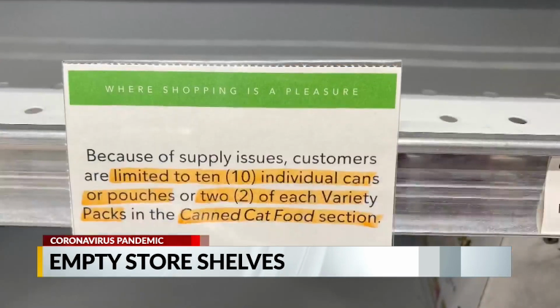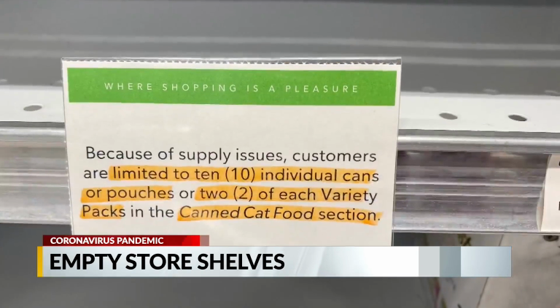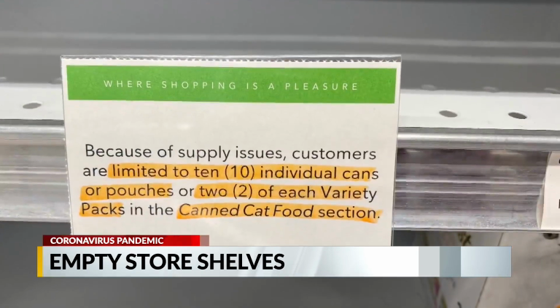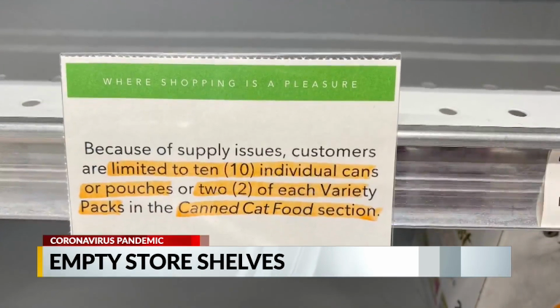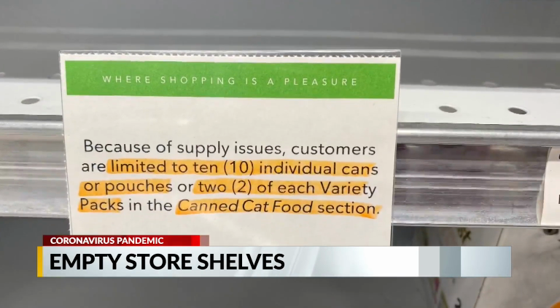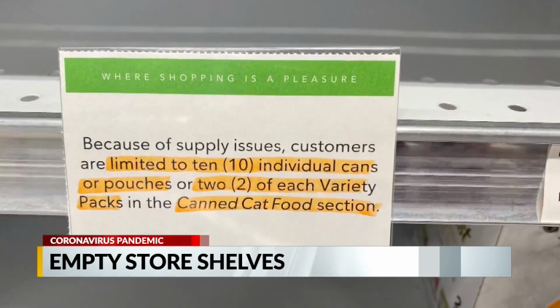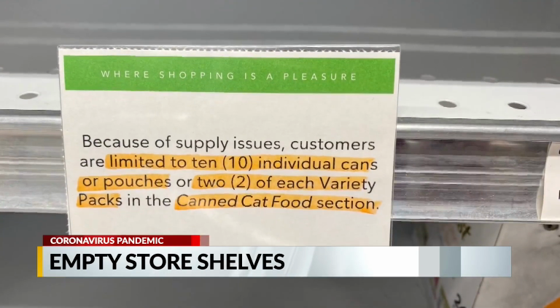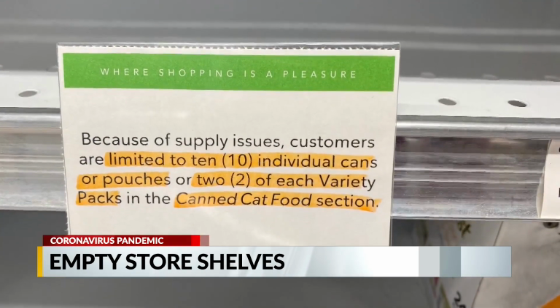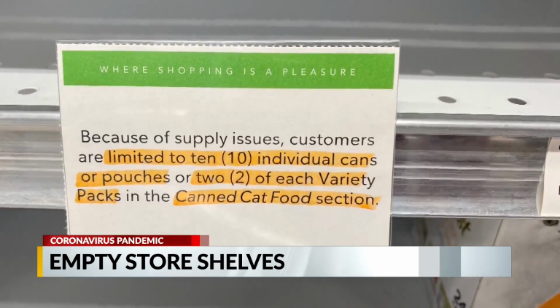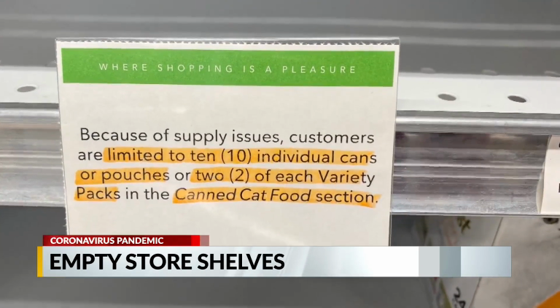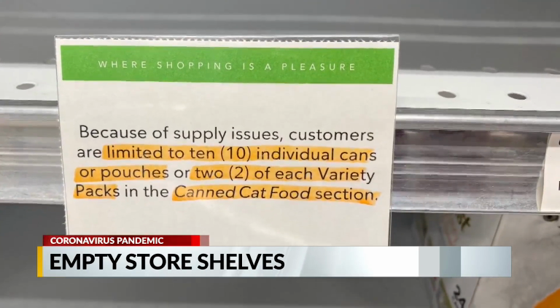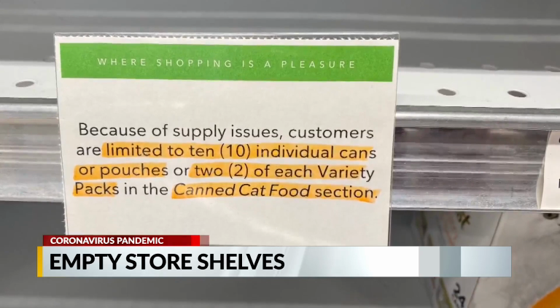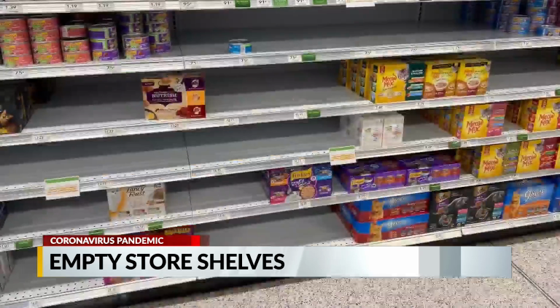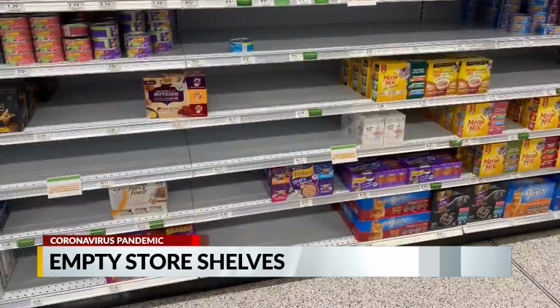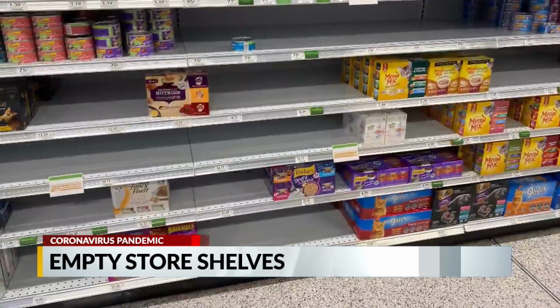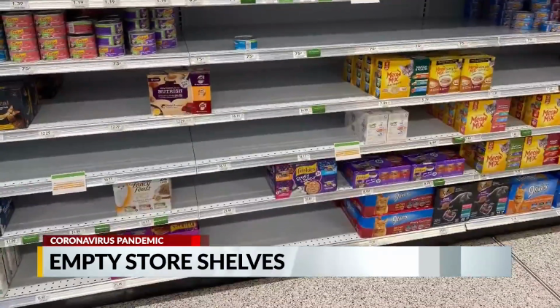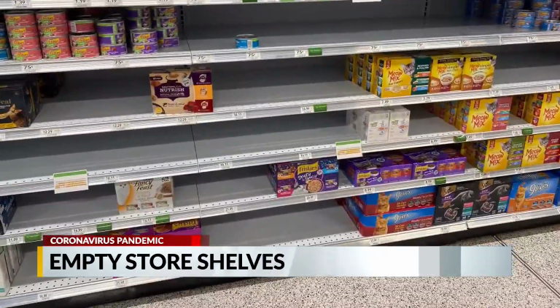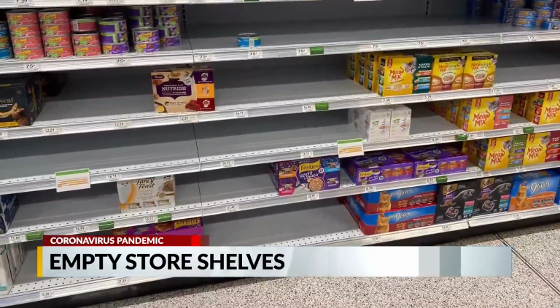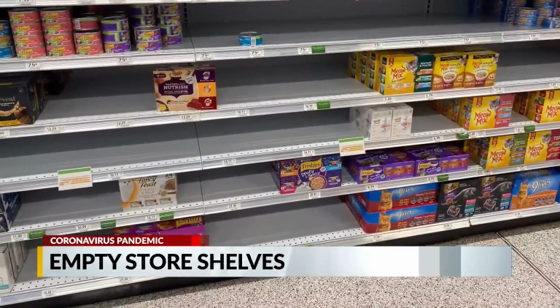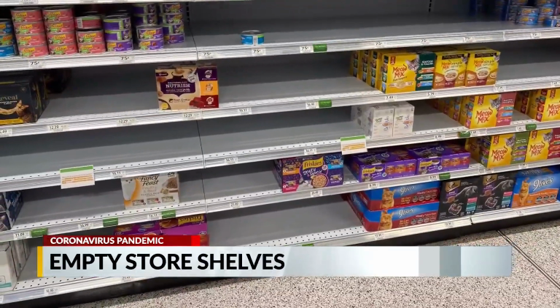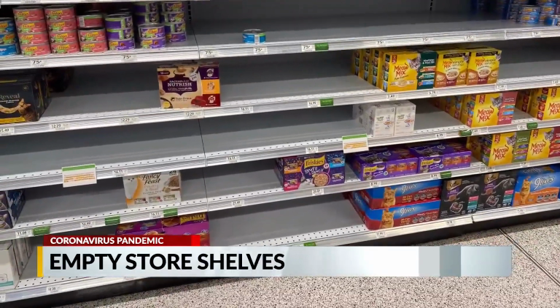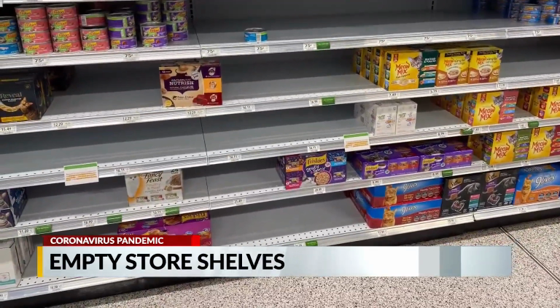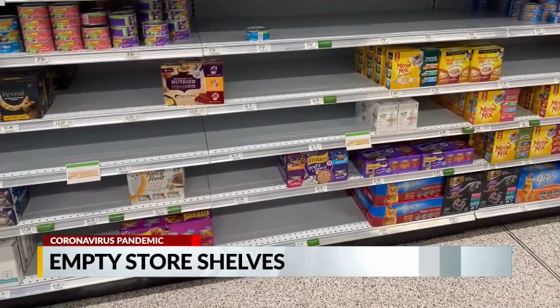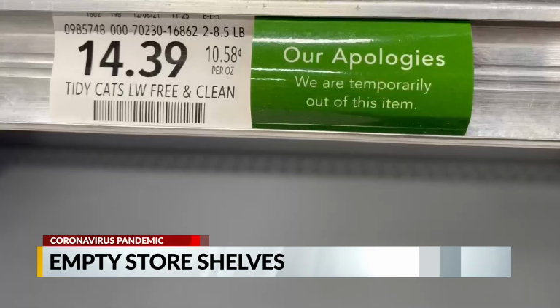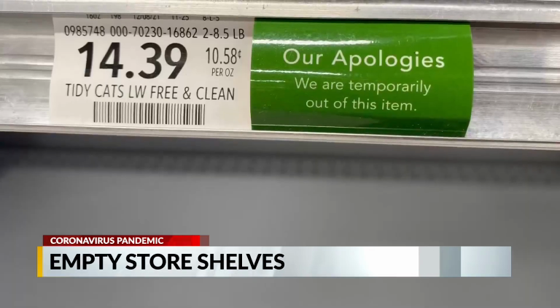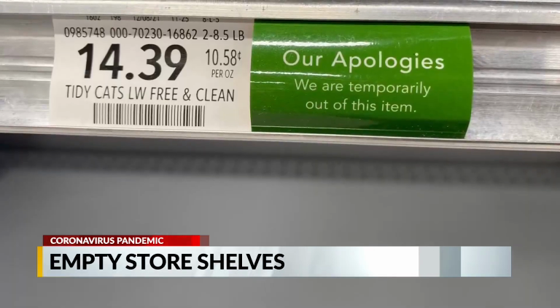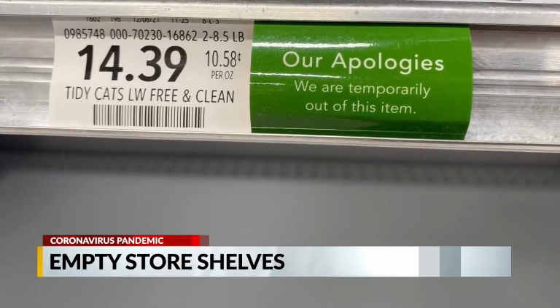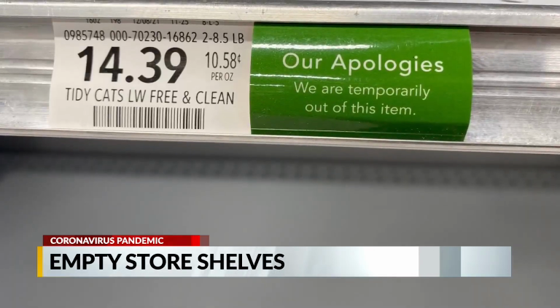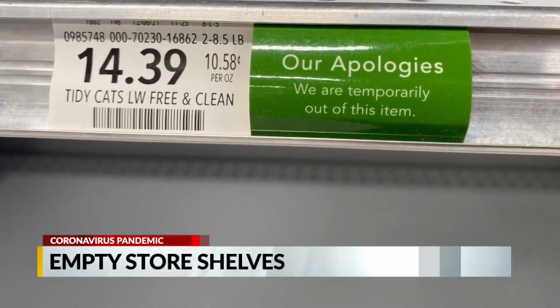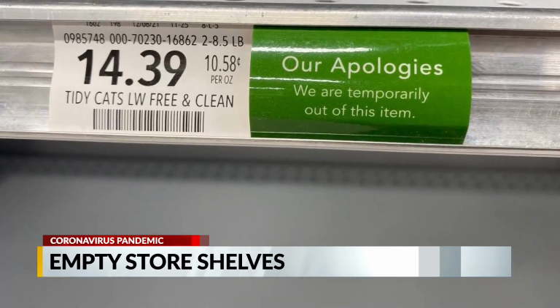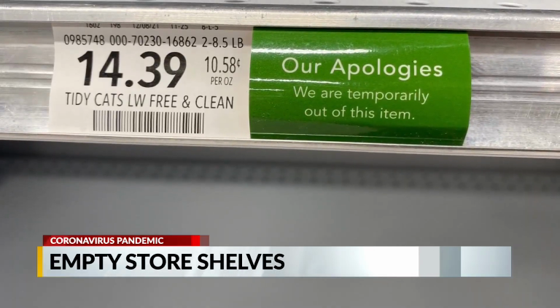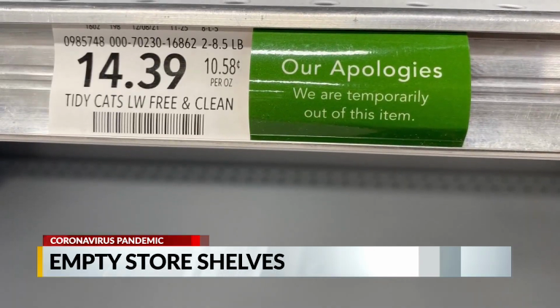Cat food has different limits — 10 cans per customer or two variety packs per customer. Publix gave several reasons for the shortages in a statement to WKRG.